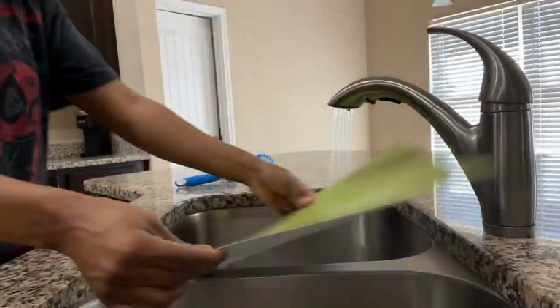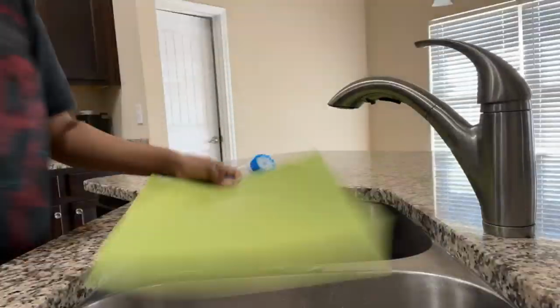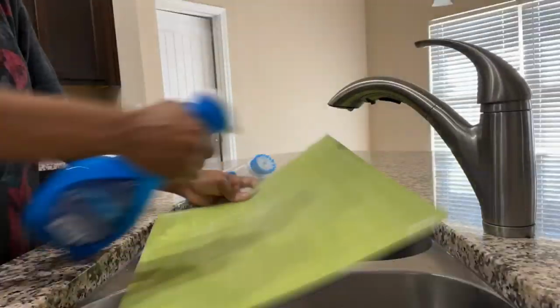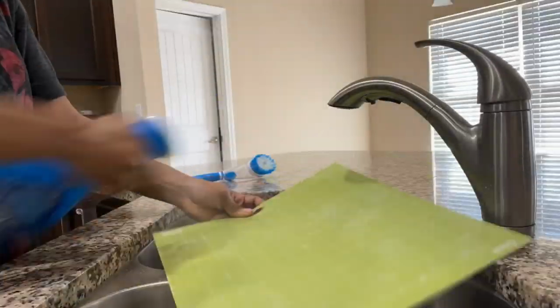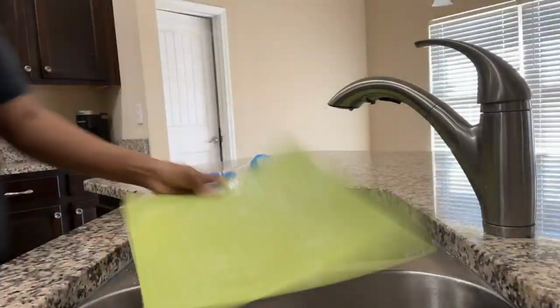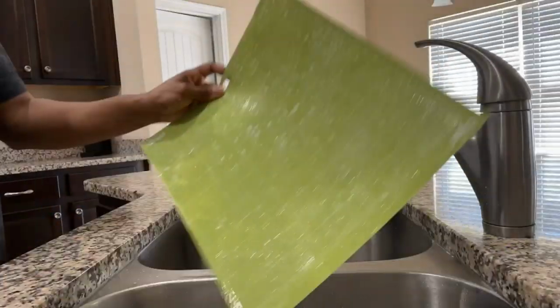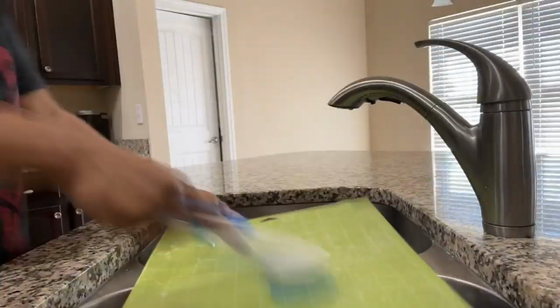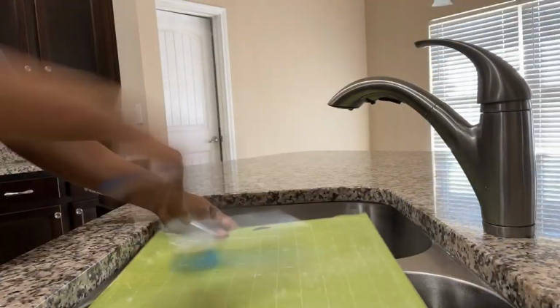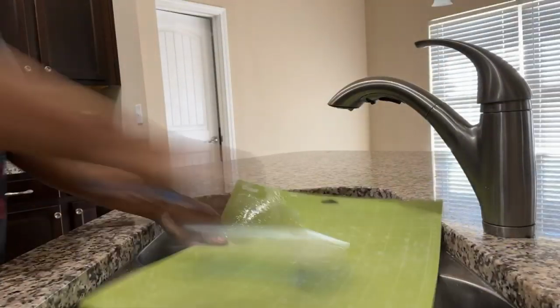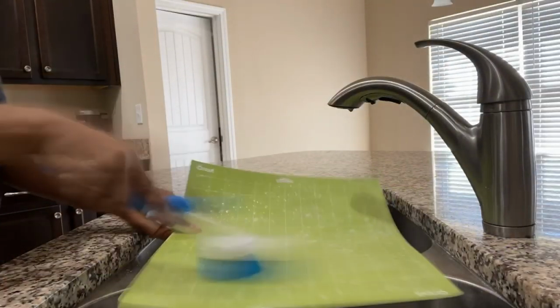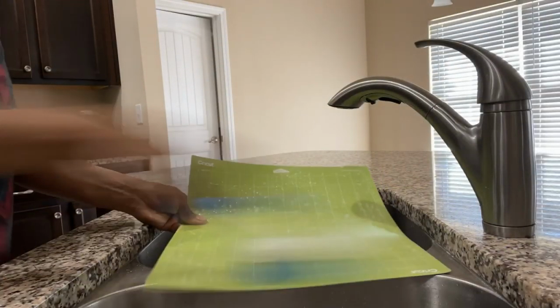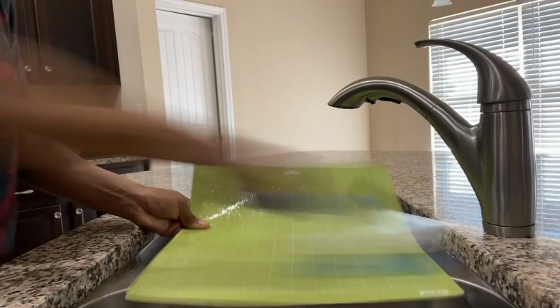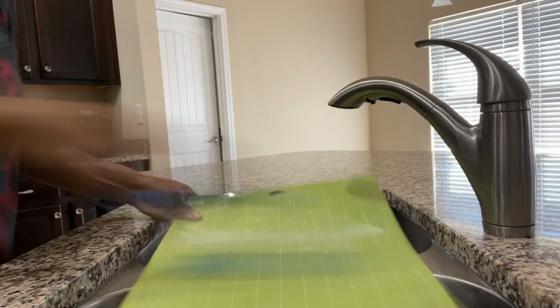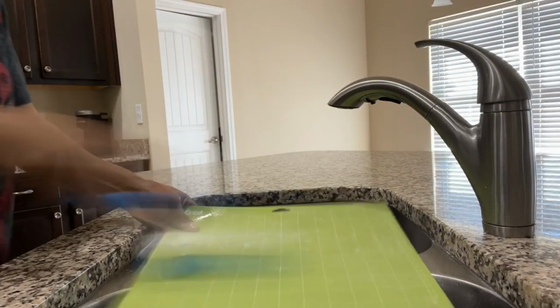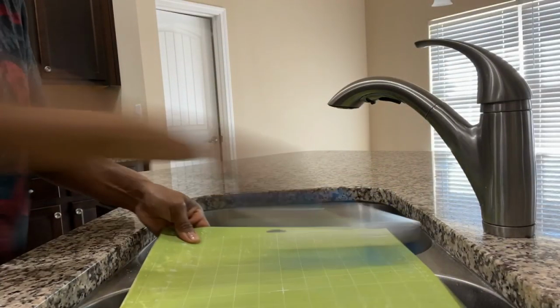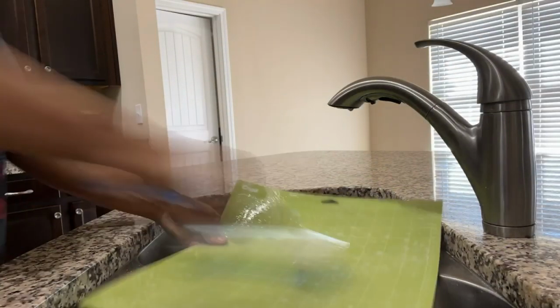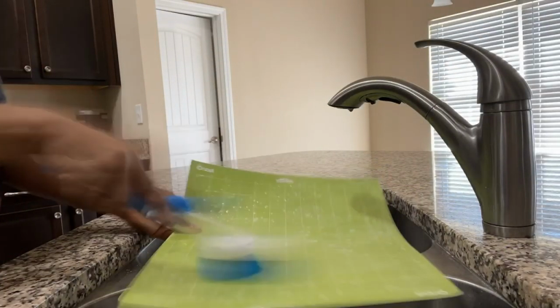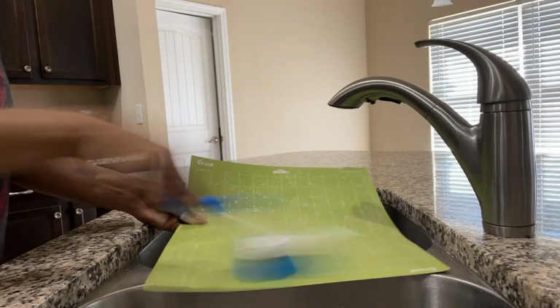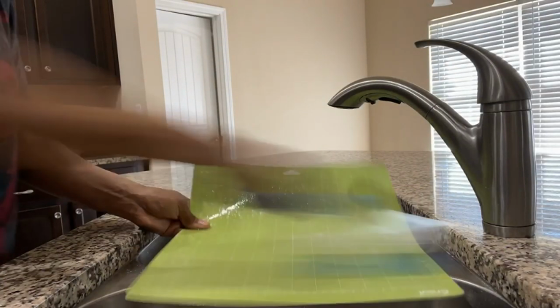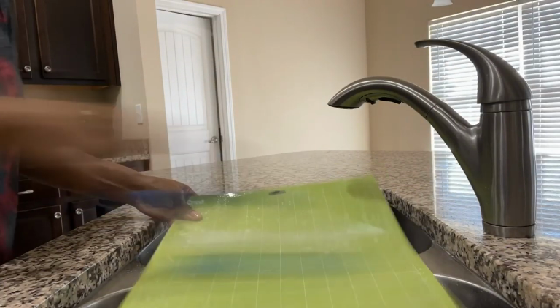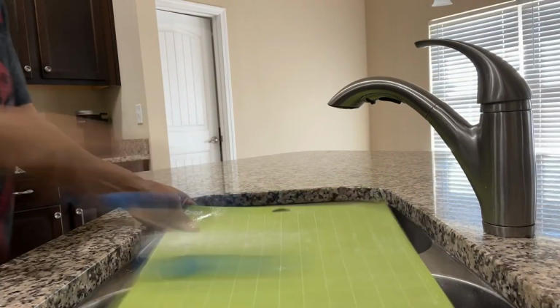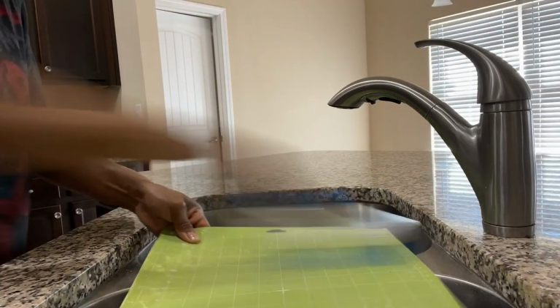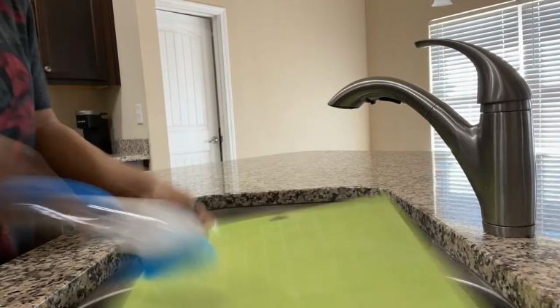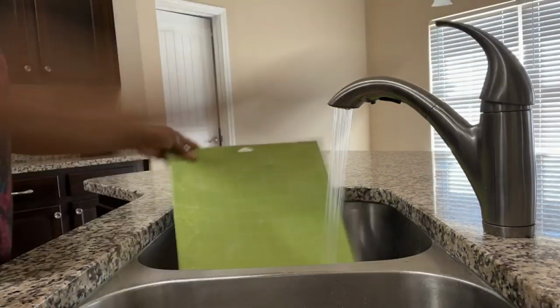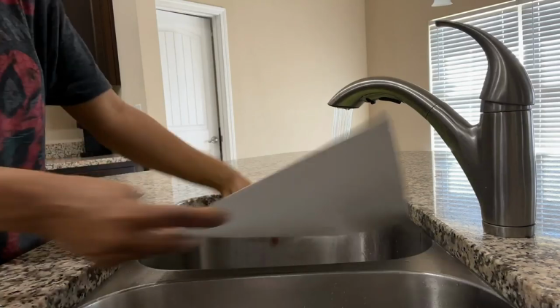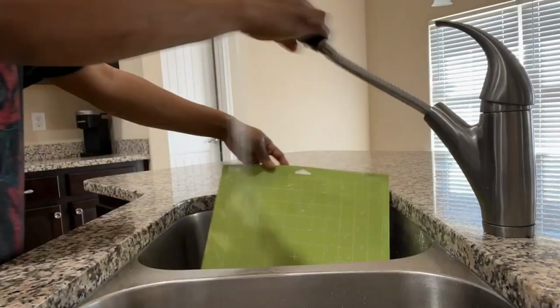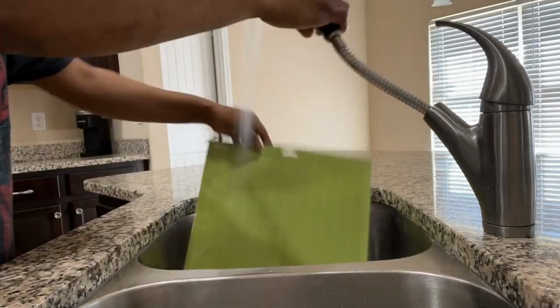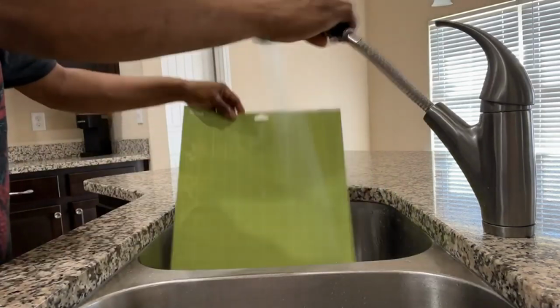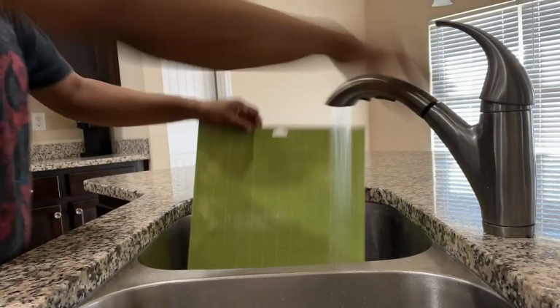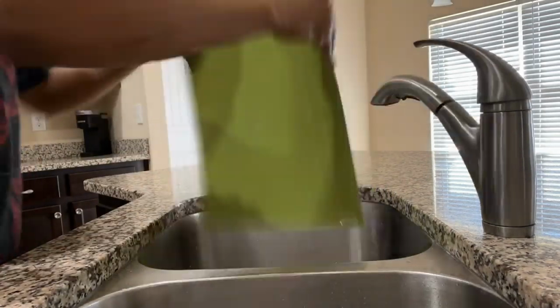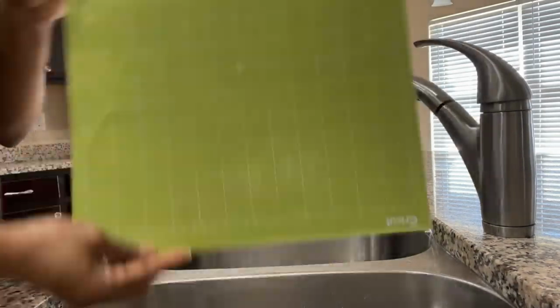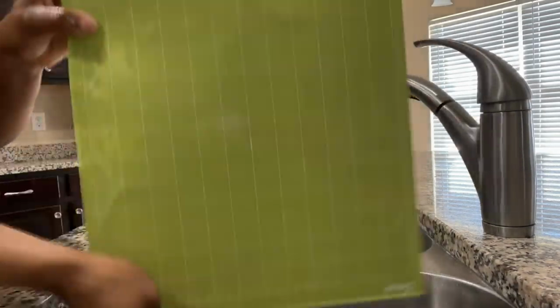Number three: clean your mats. I scrub my mat with a brush and Dawn soap, and then I let it air dry.